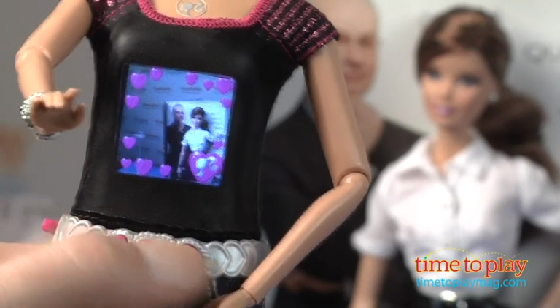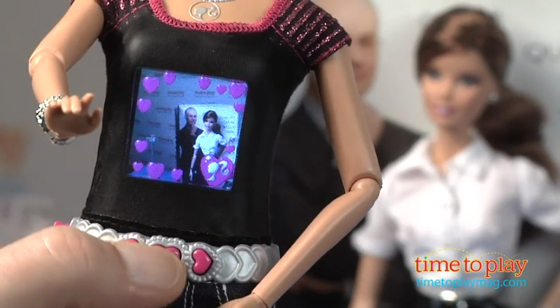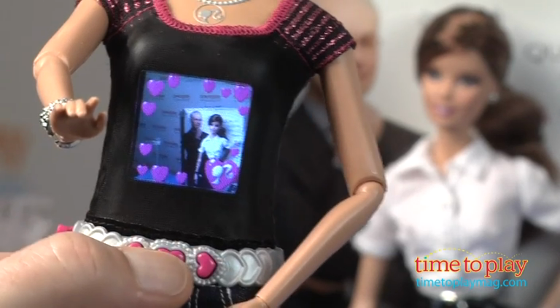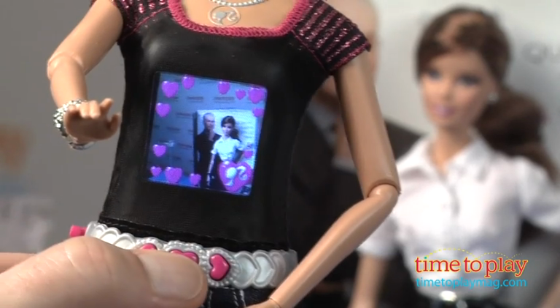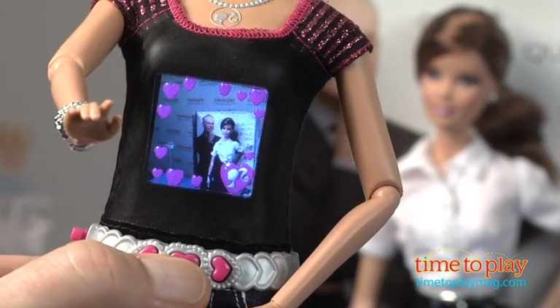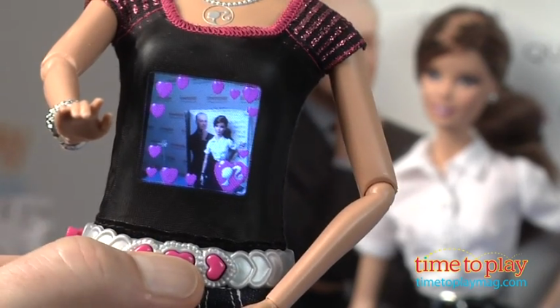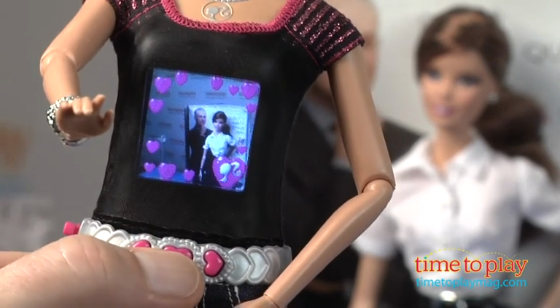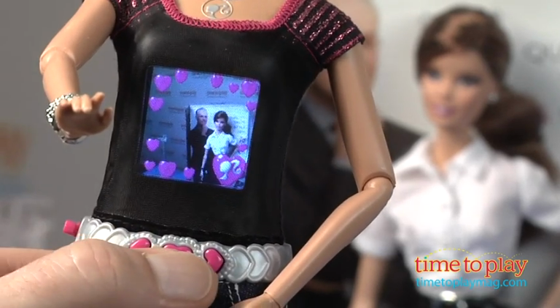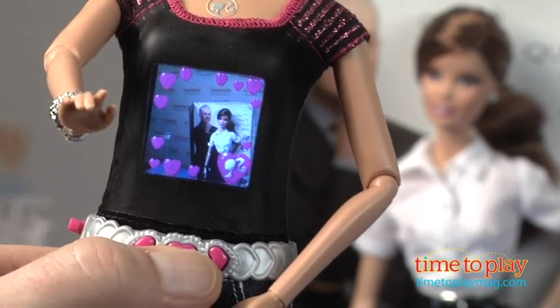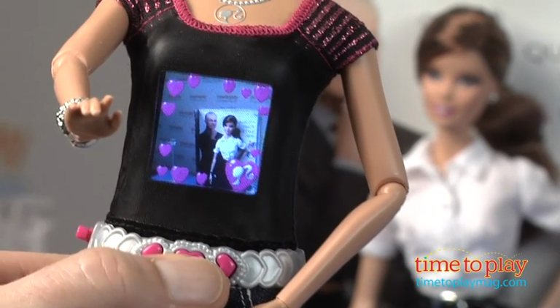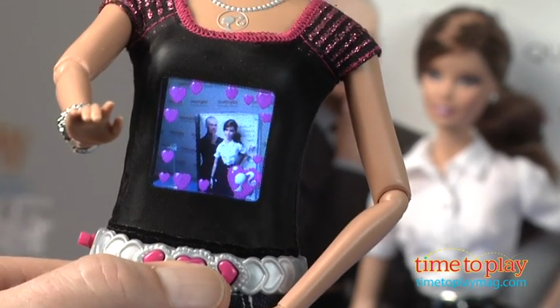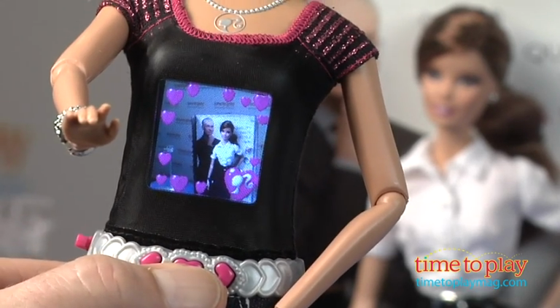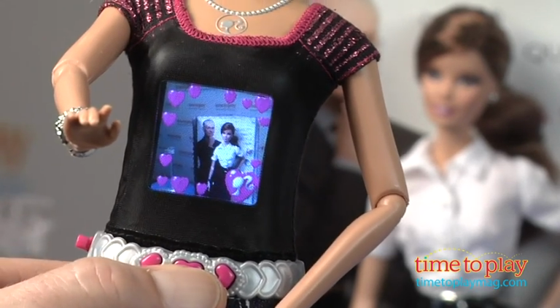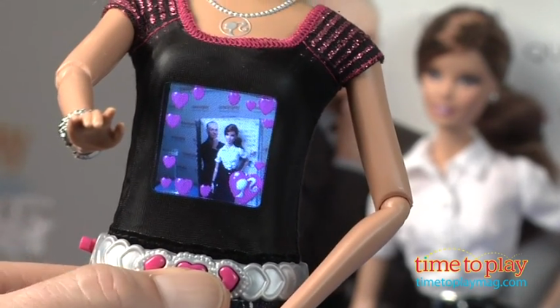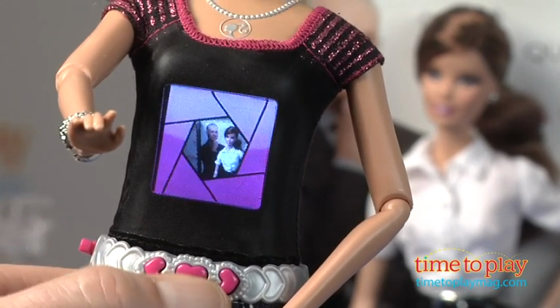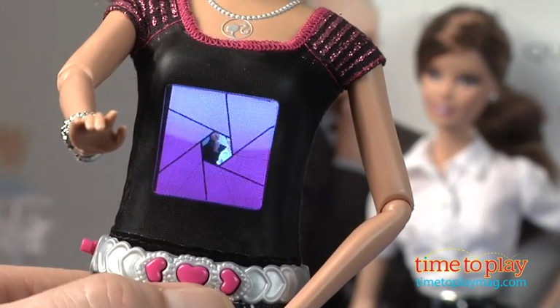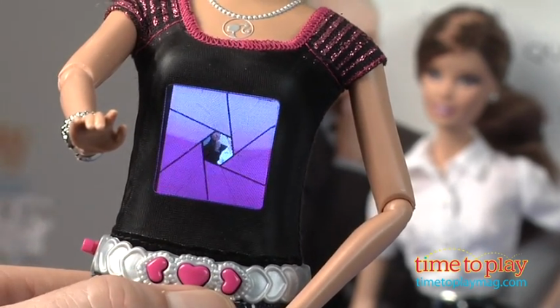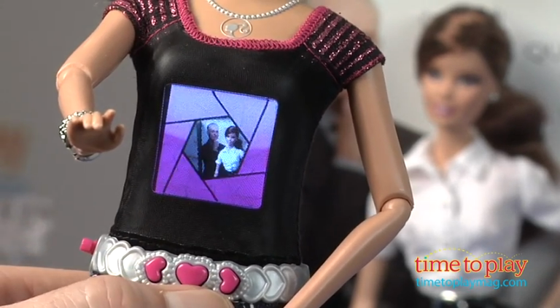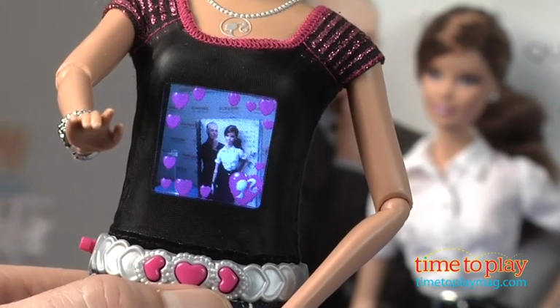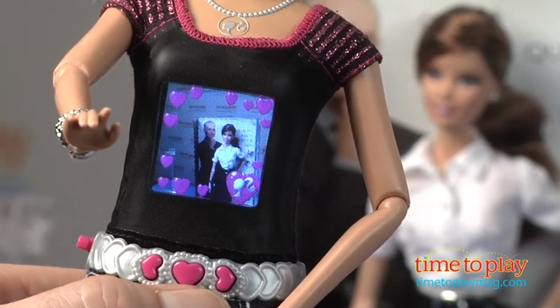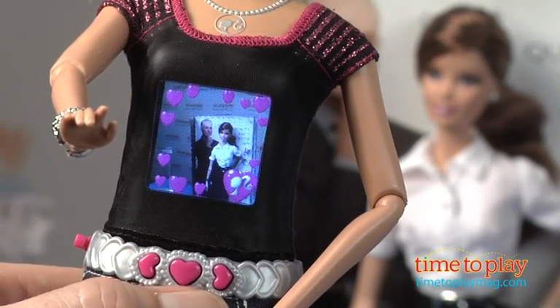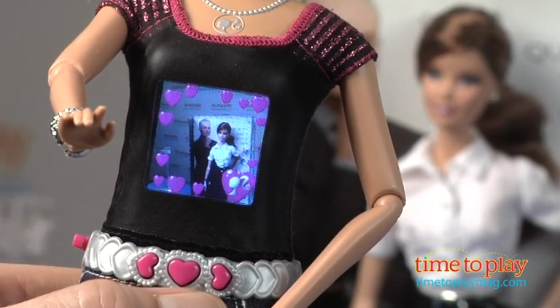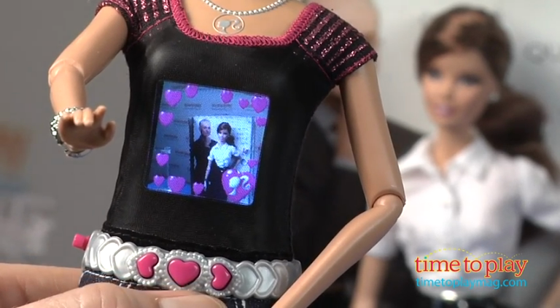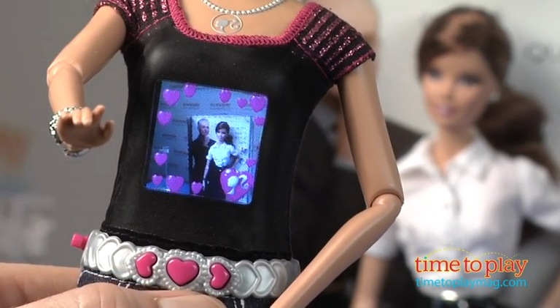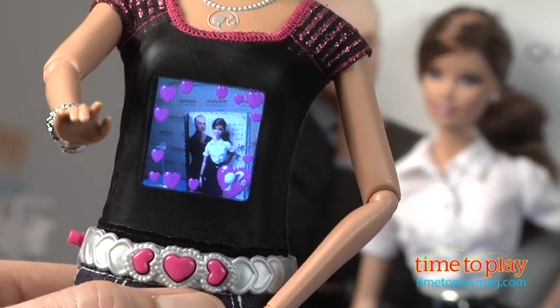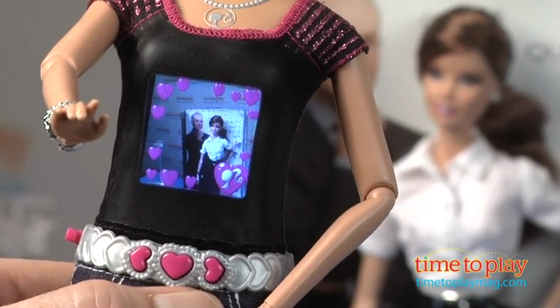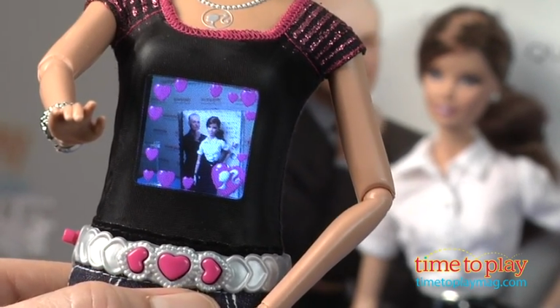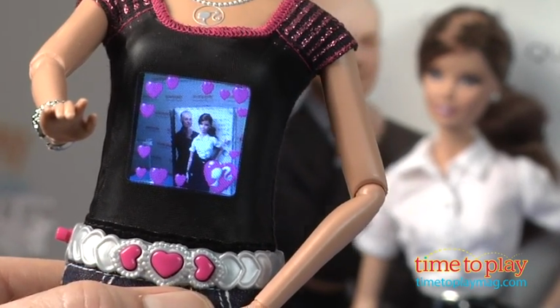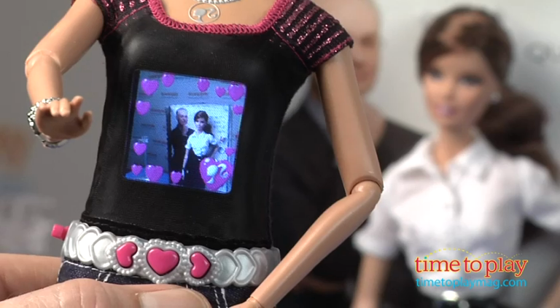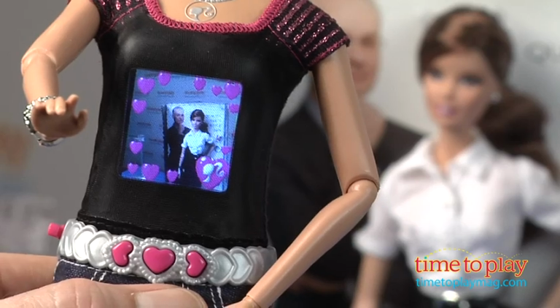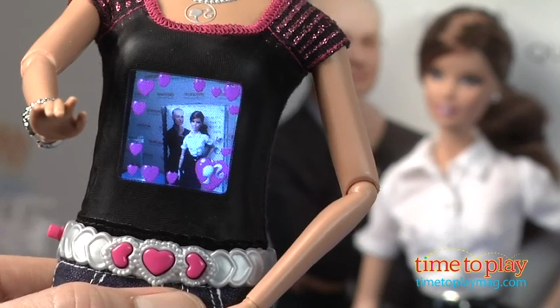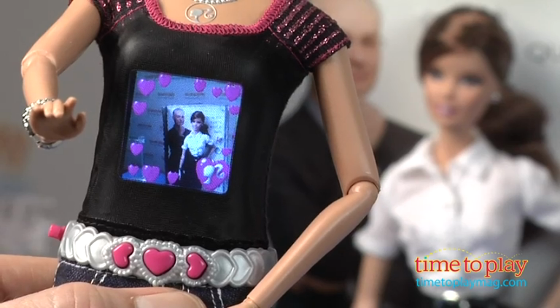To take a shot, line up your image in the screen, push Barbie's belt buckle and you've got the shot.